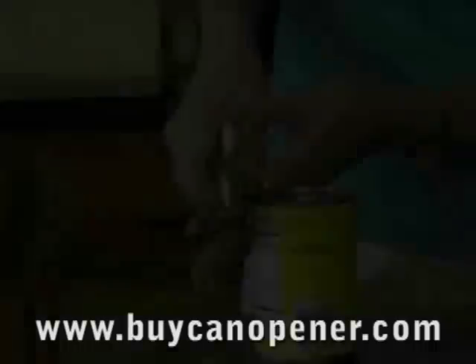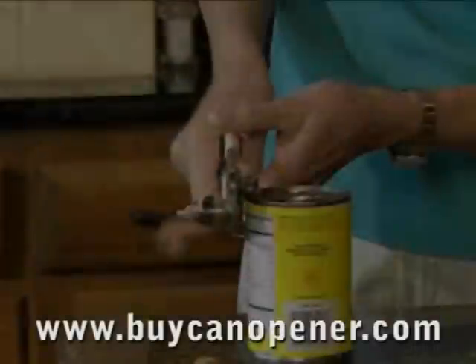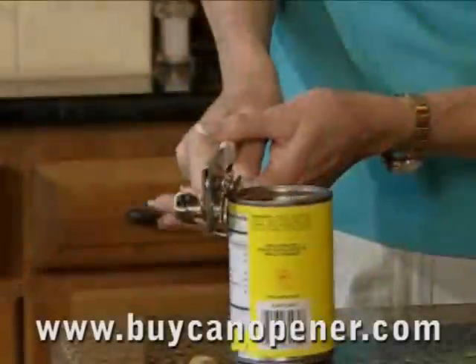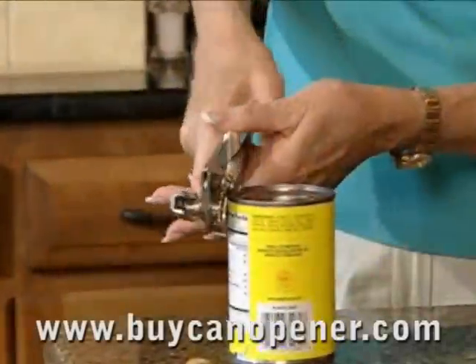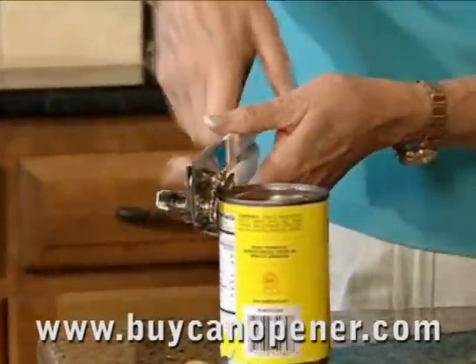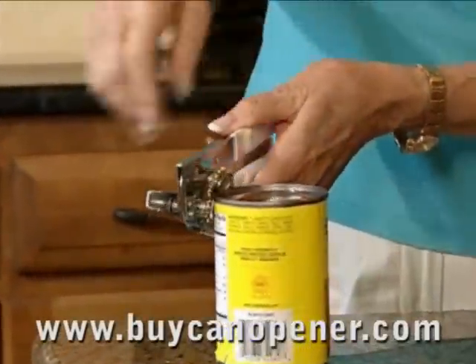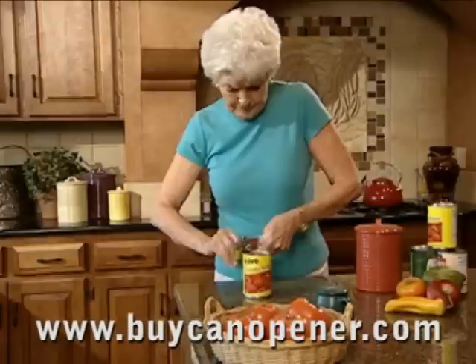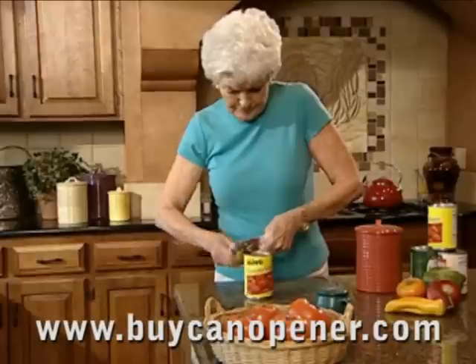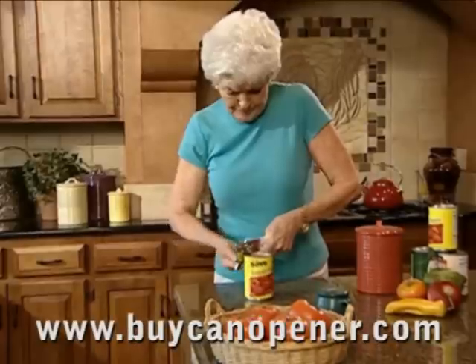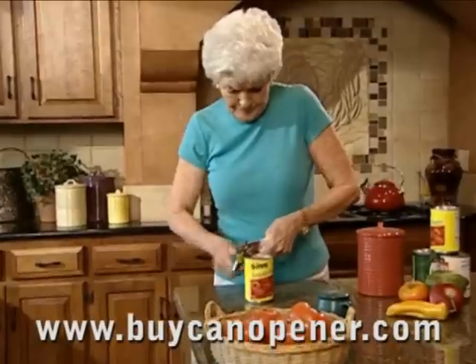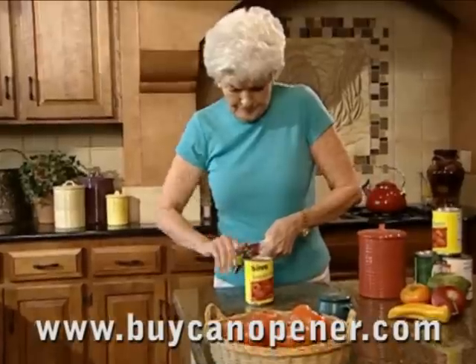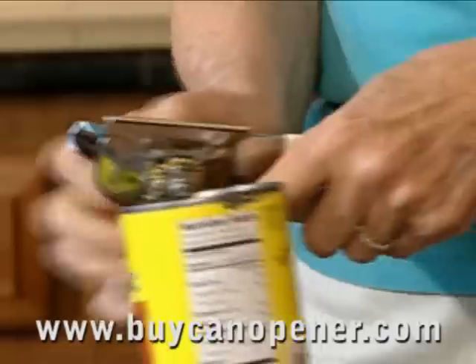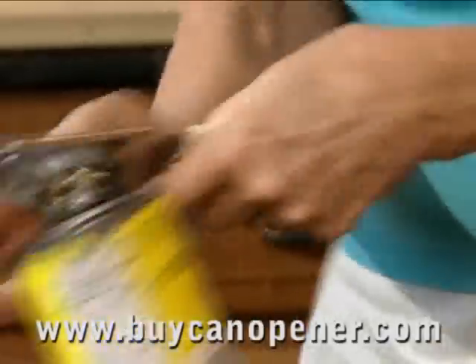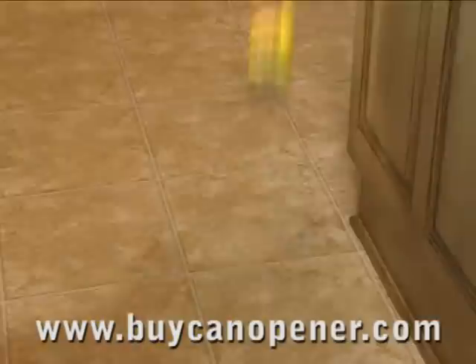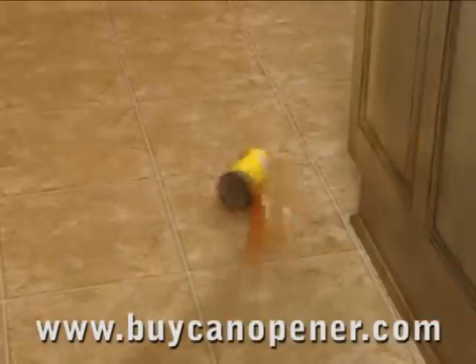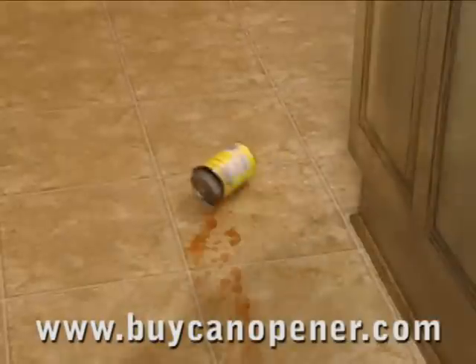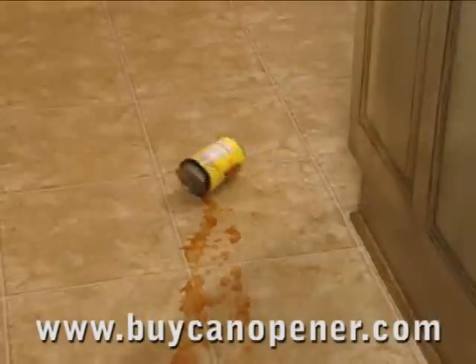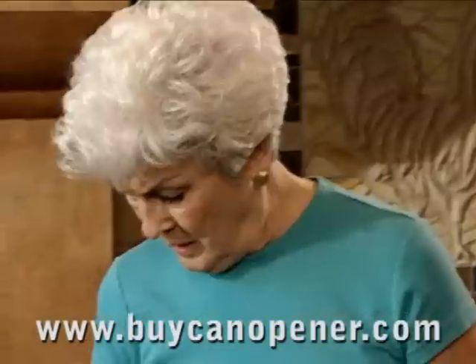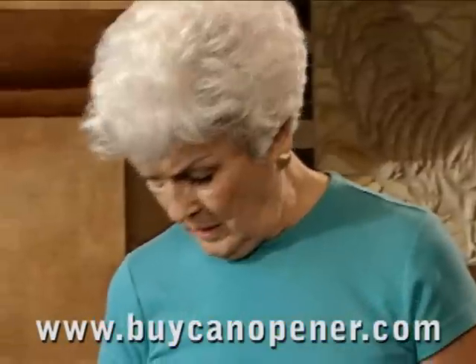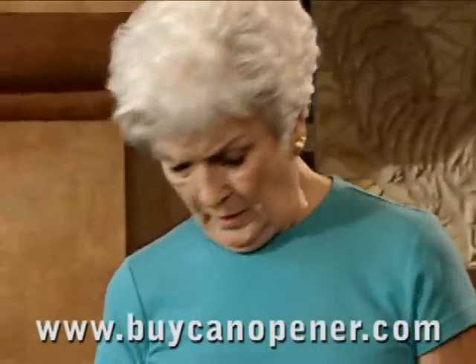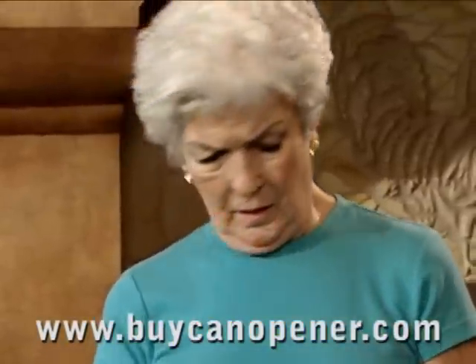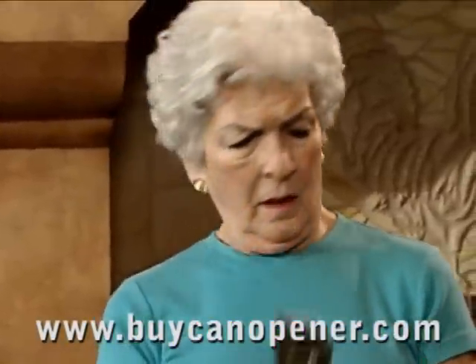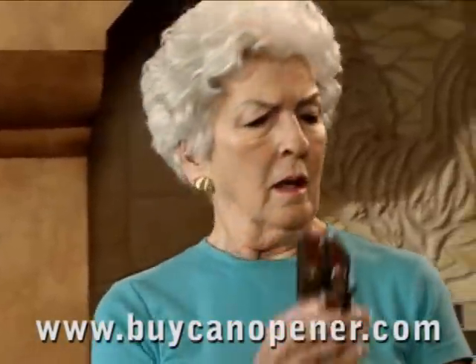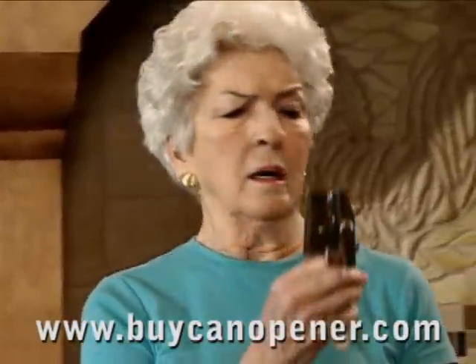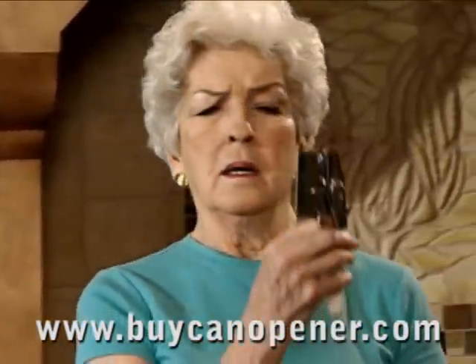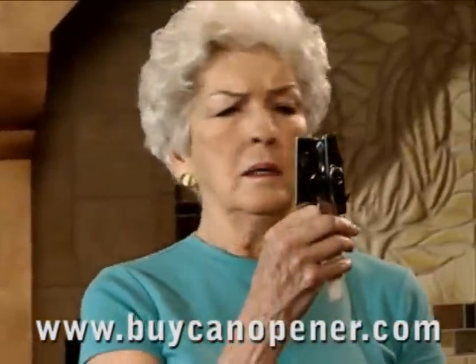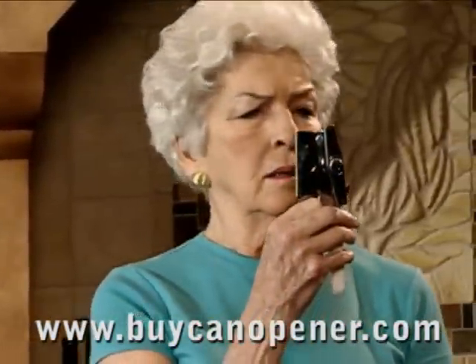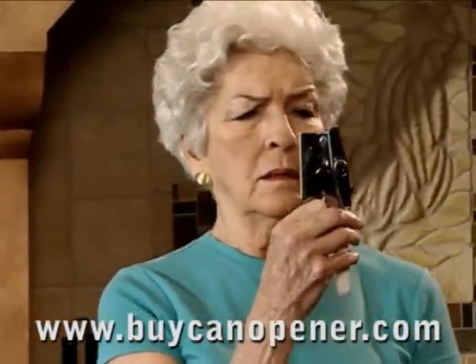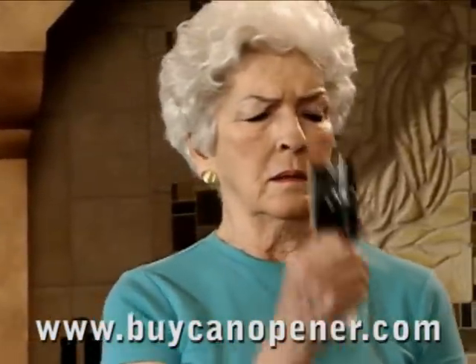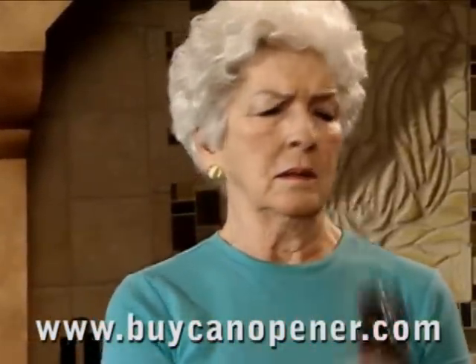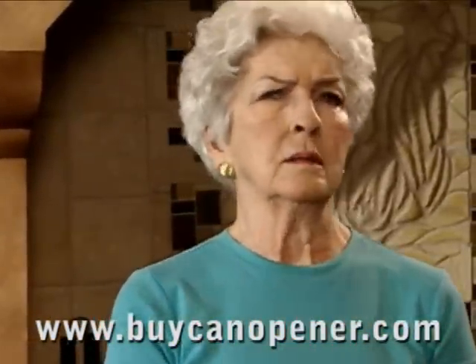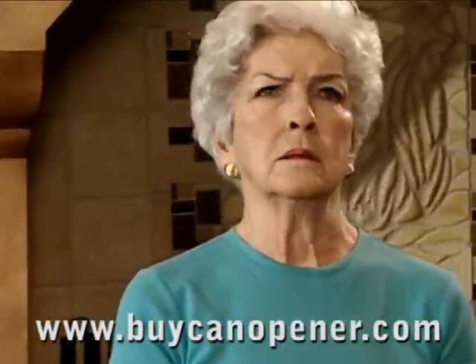You grip, you turn, you slip. There must be an easier way to open that can.